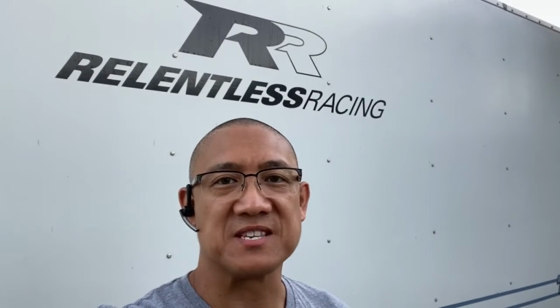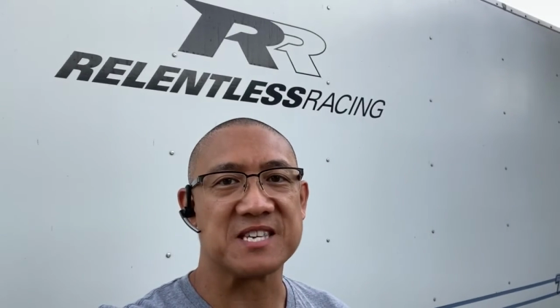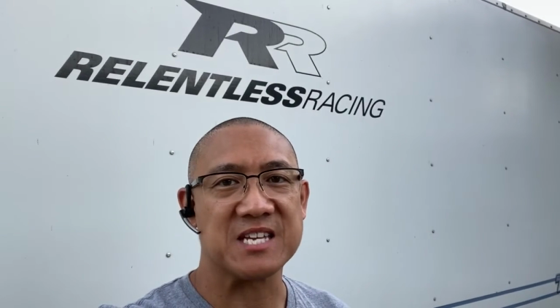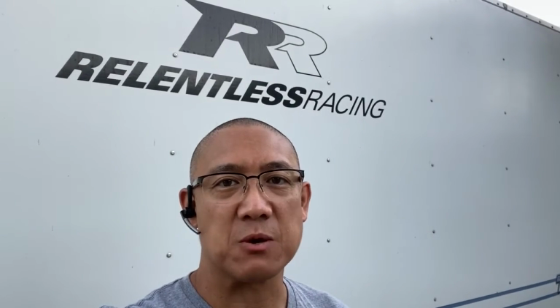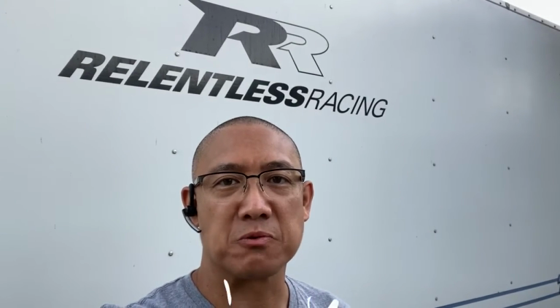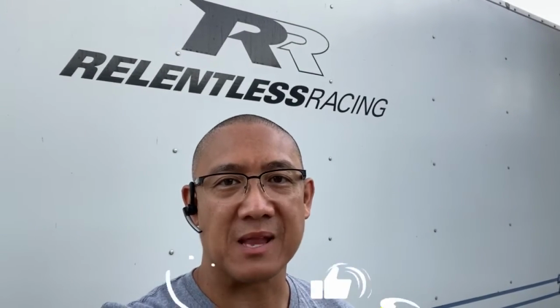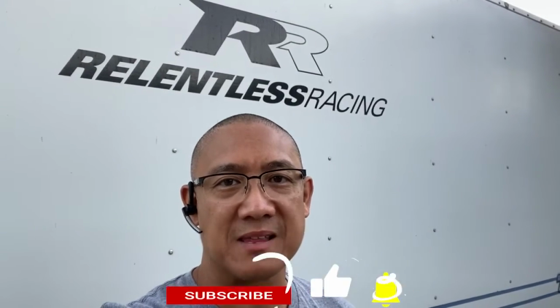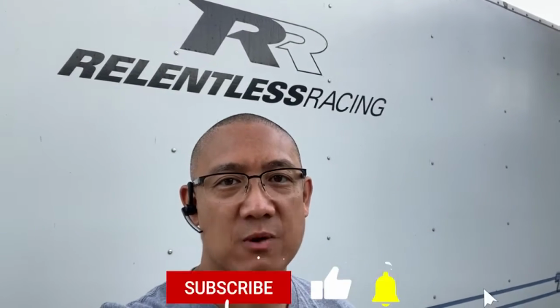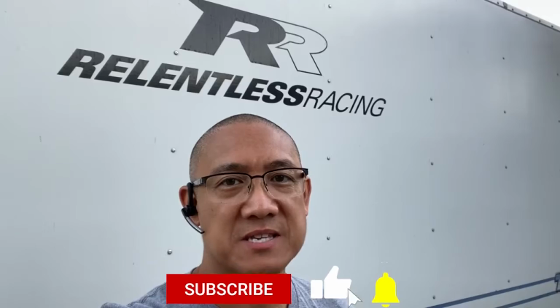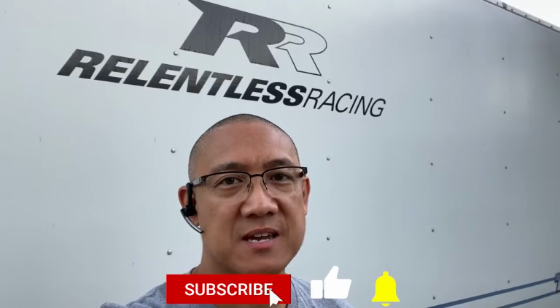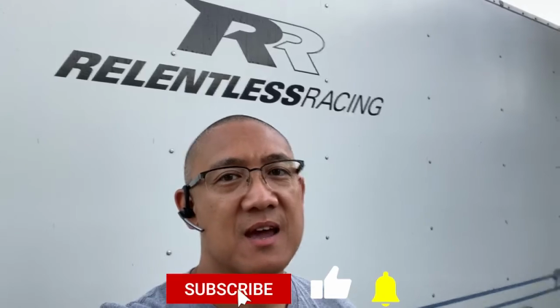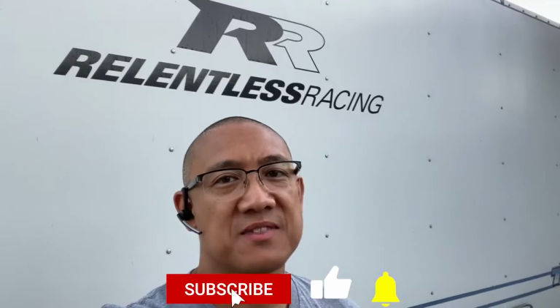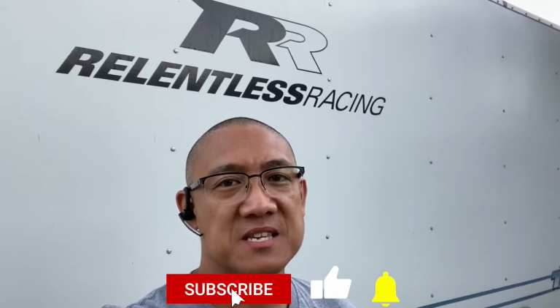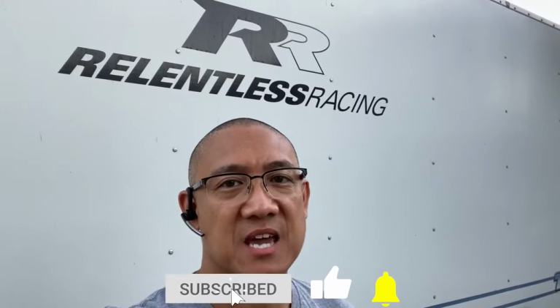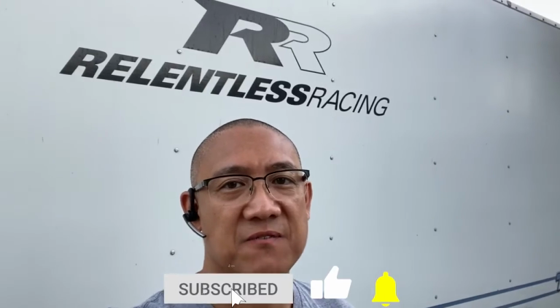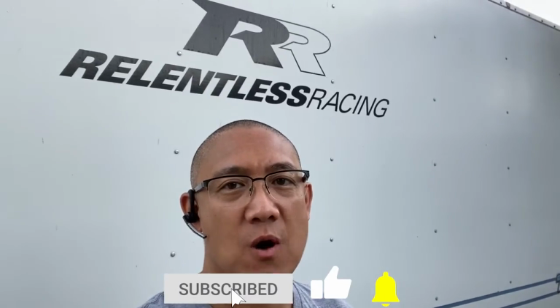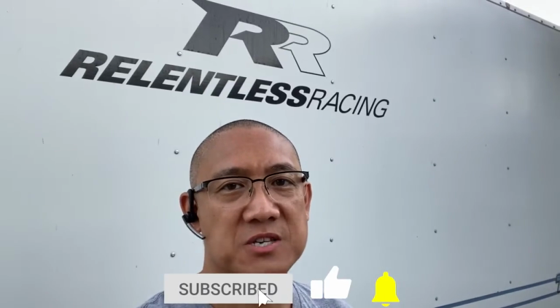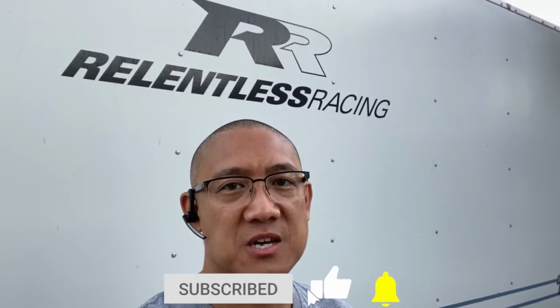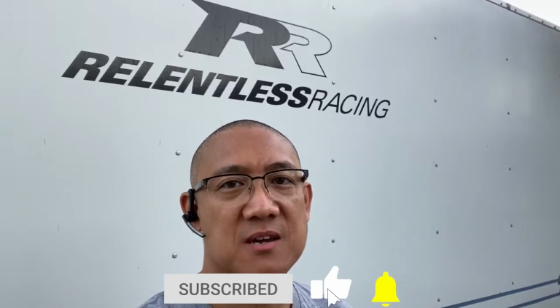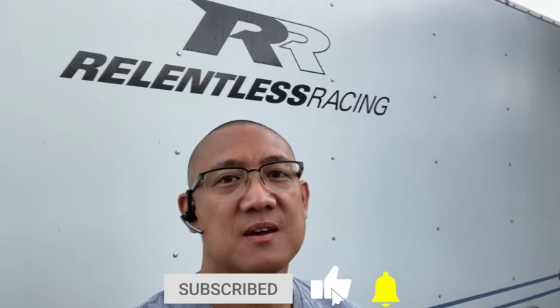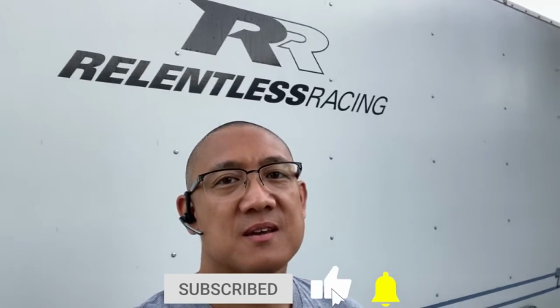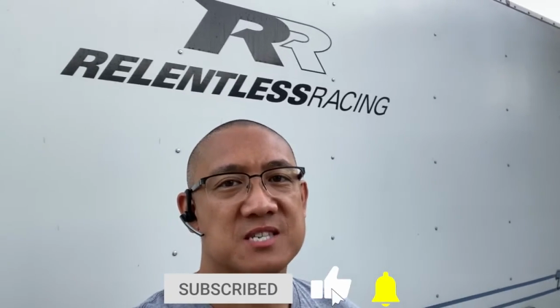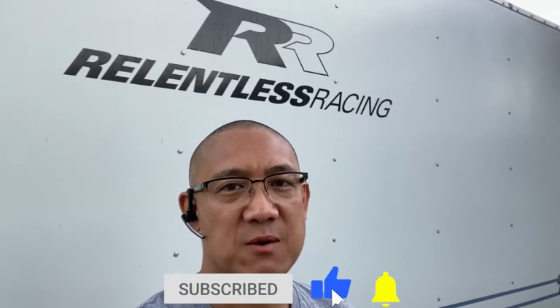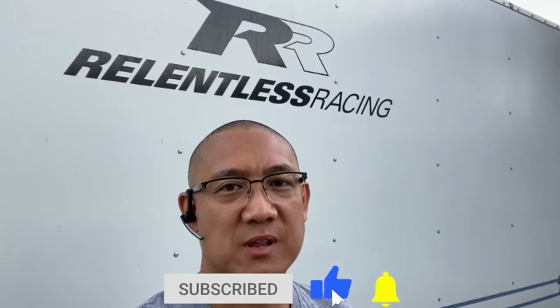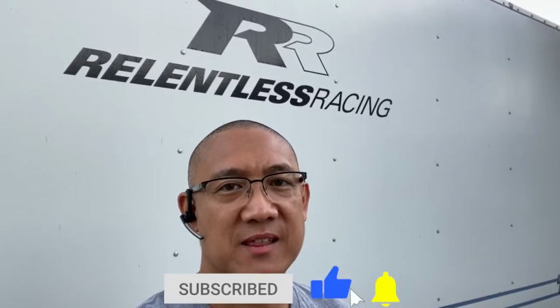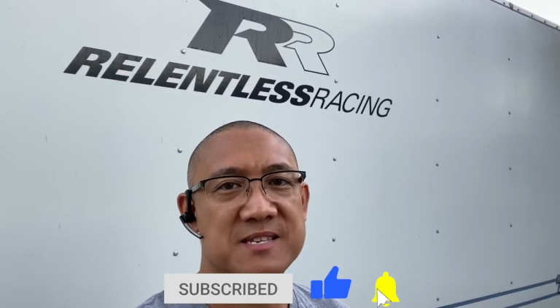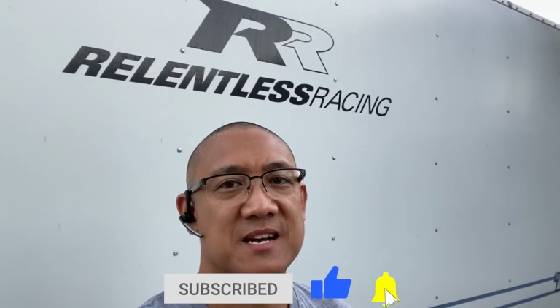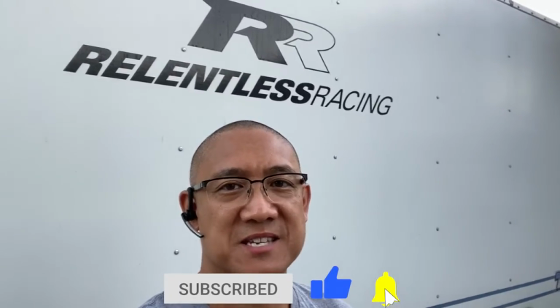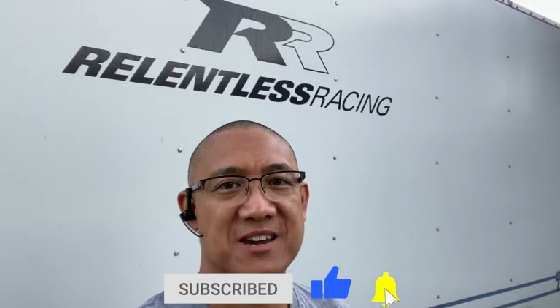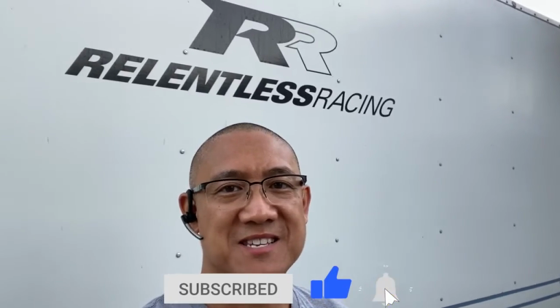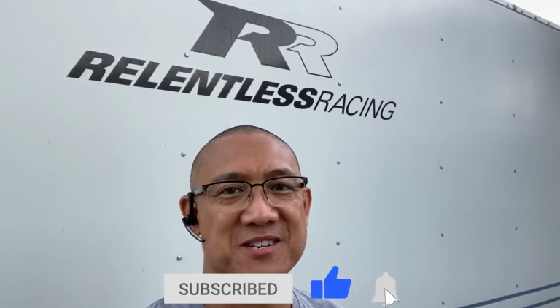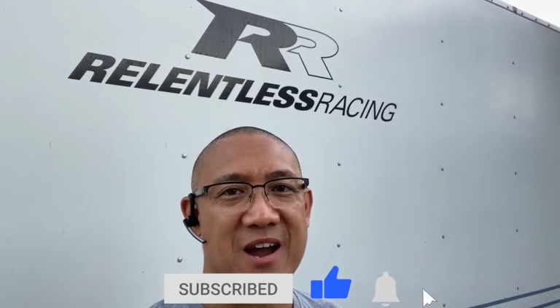This is AJ with Relentless Racing. Thanks again for watching. Stay relentless and I'll see you guys on the track.